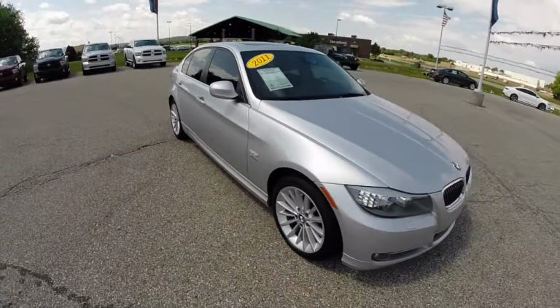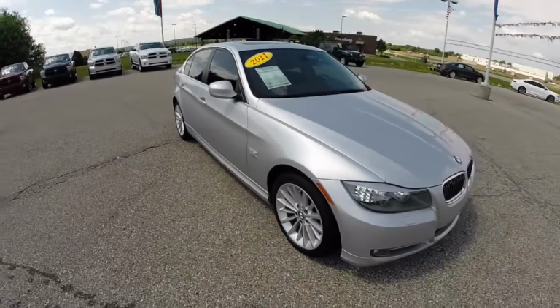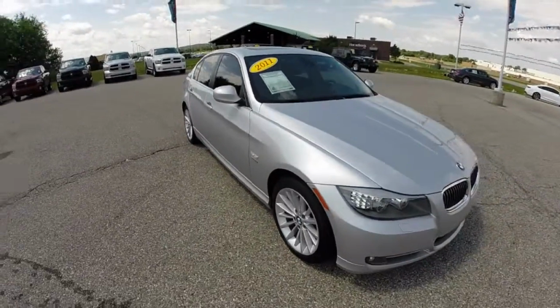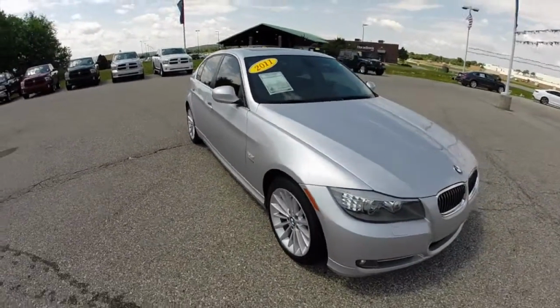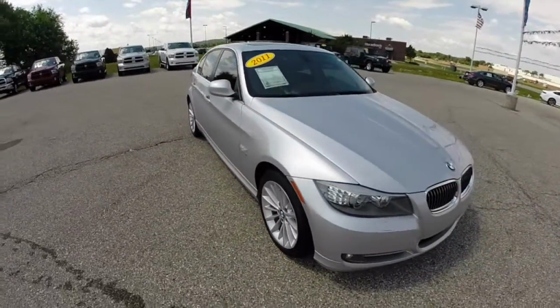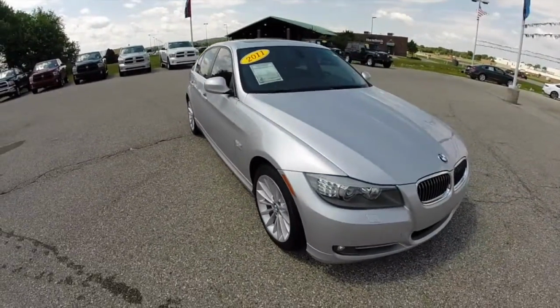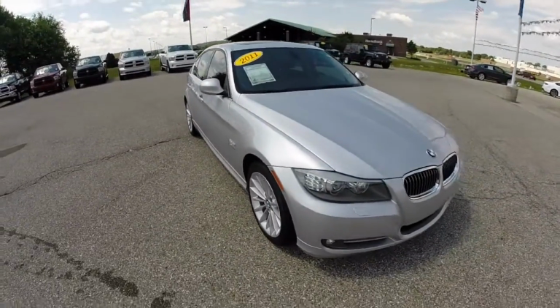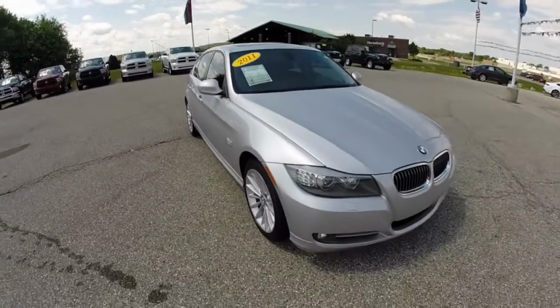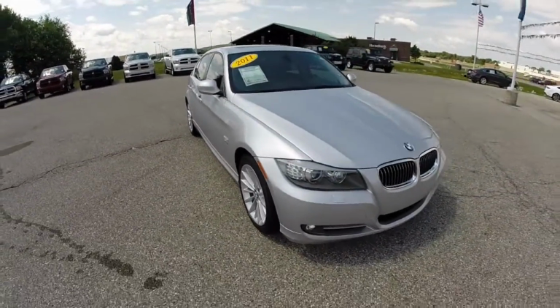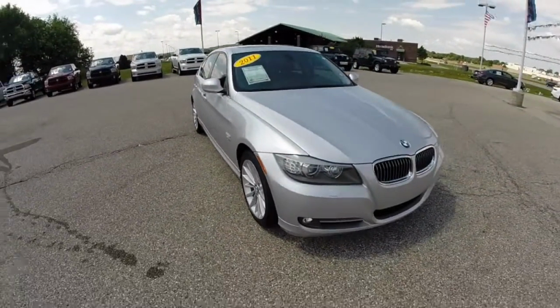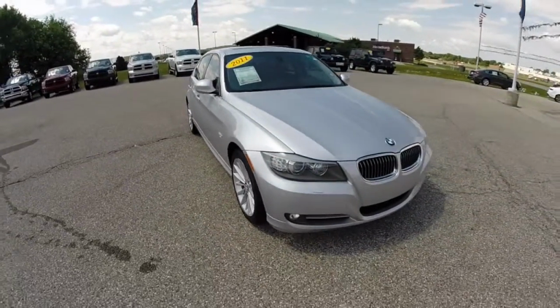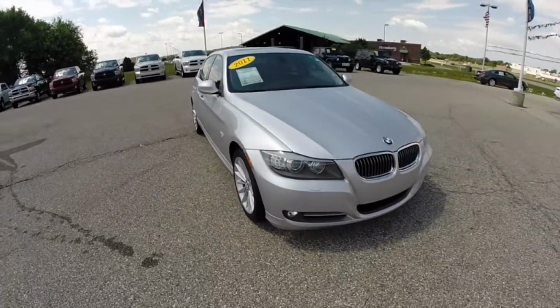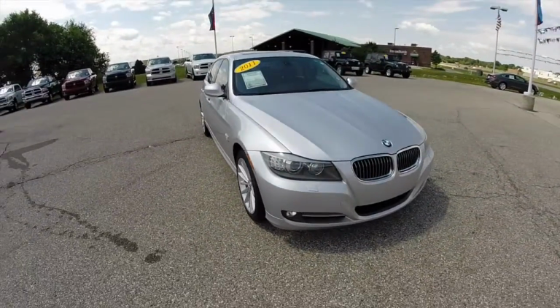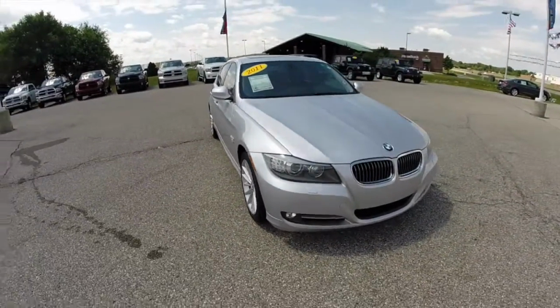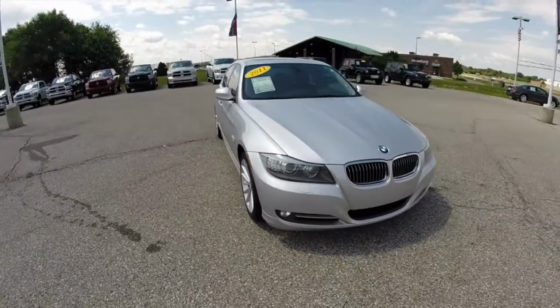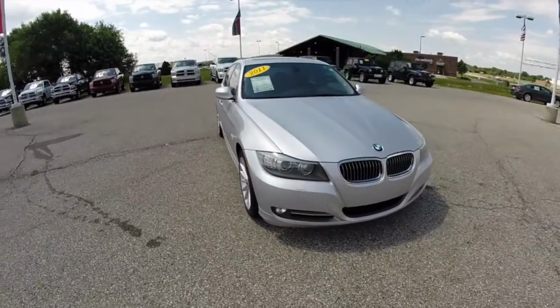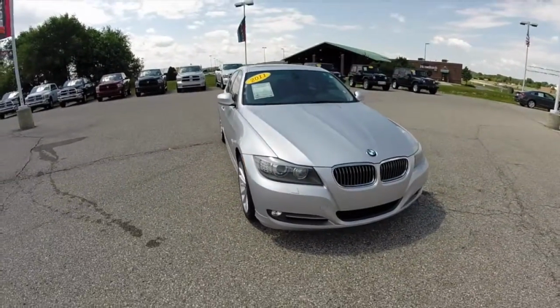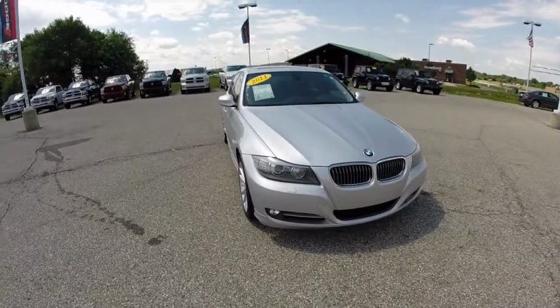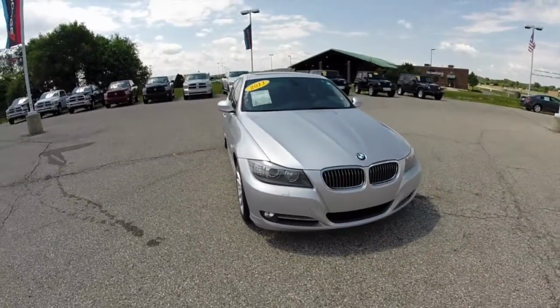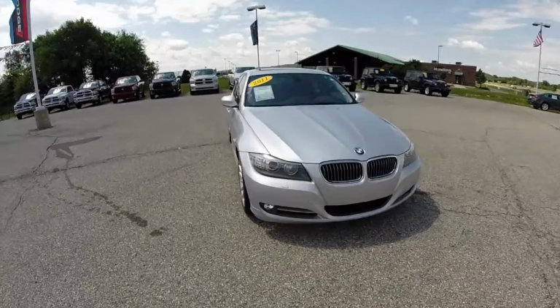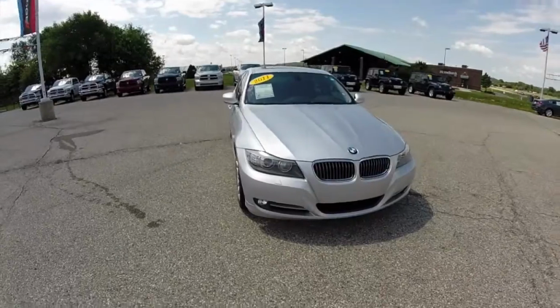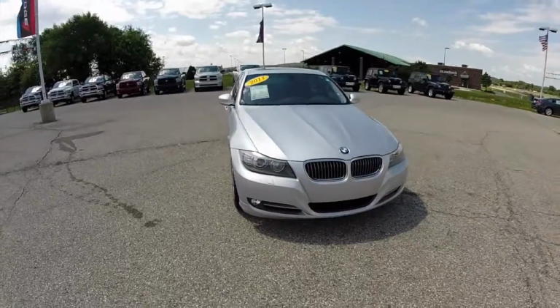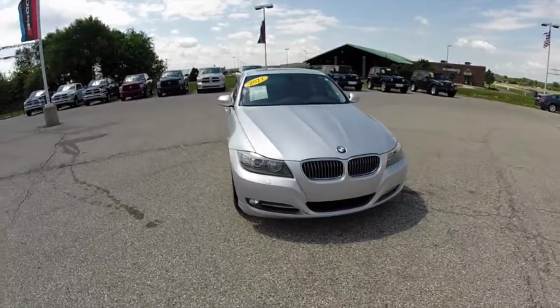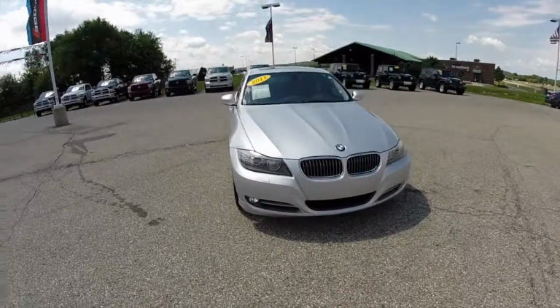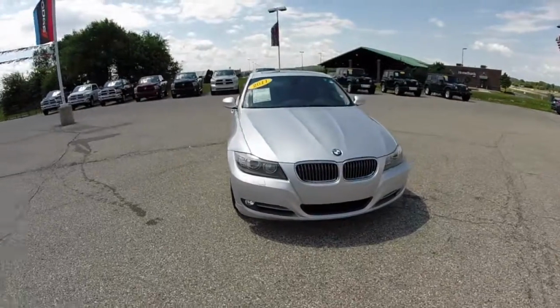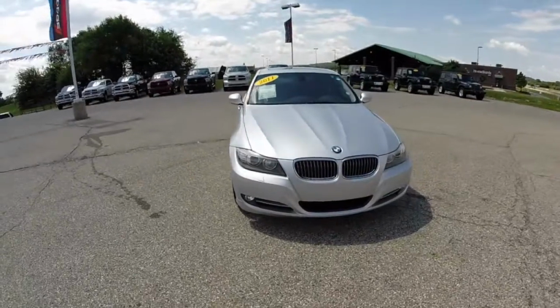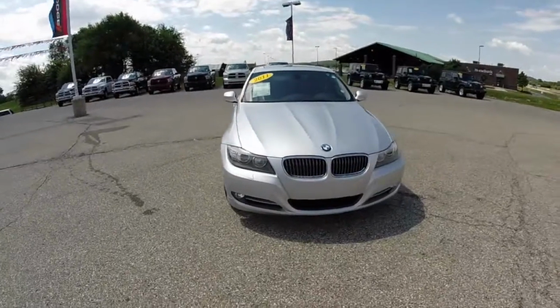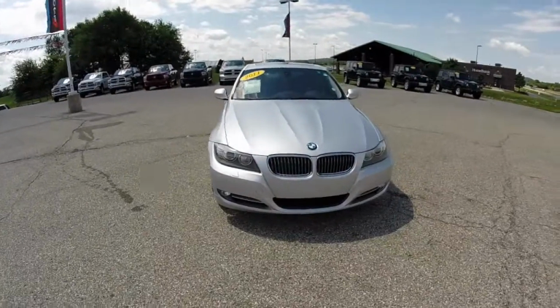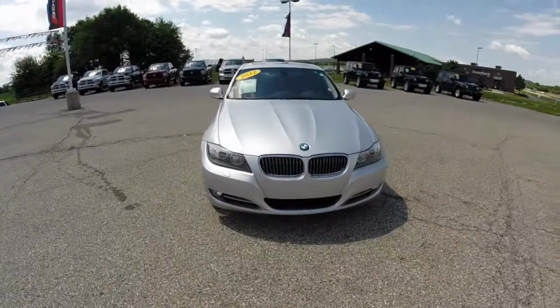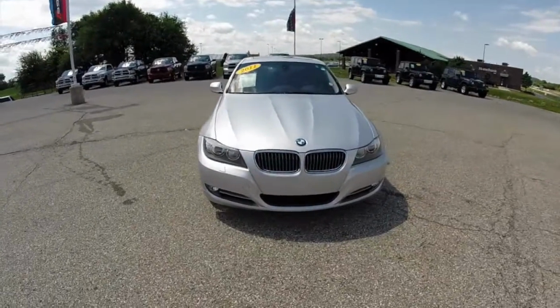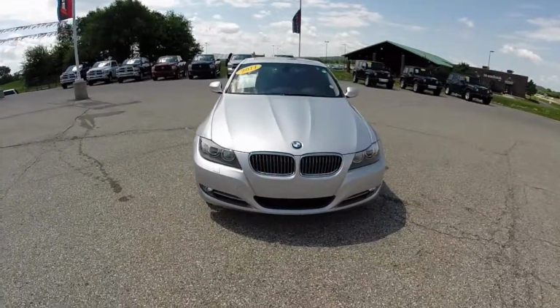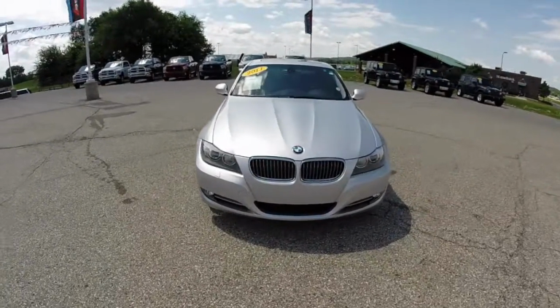It has the projector beam headlamps, sunroof, and automatic wipers.